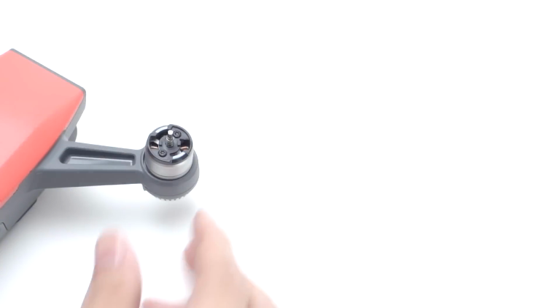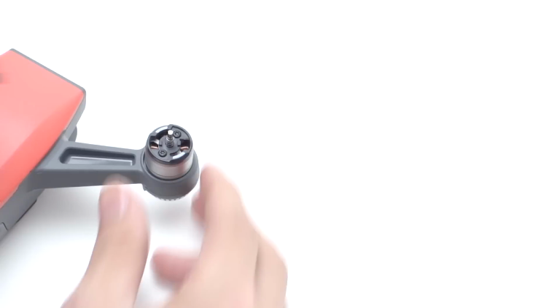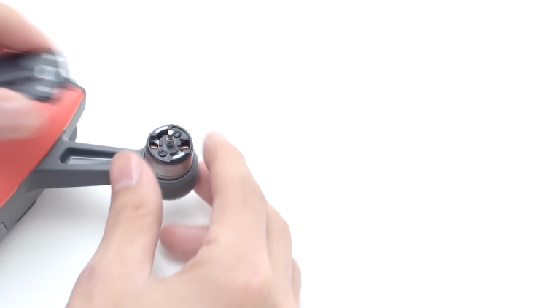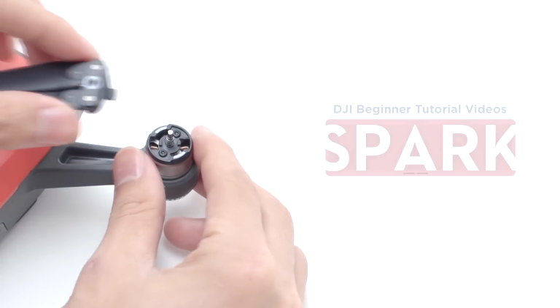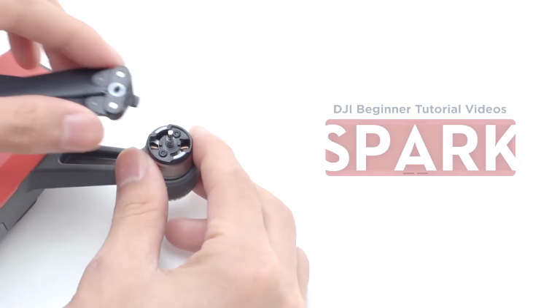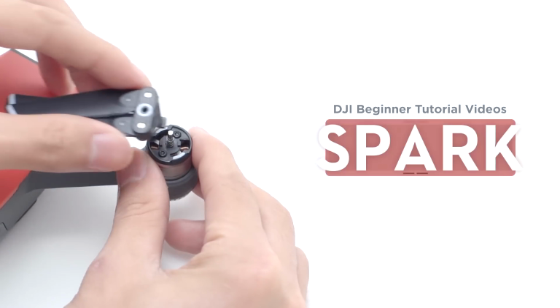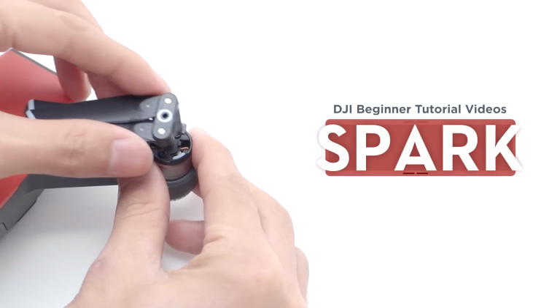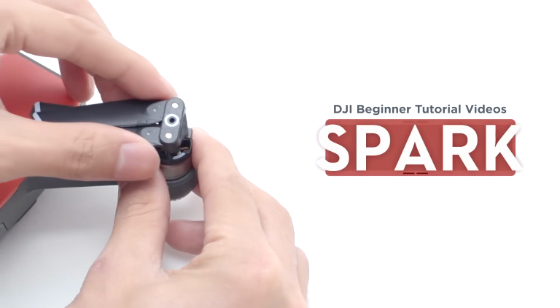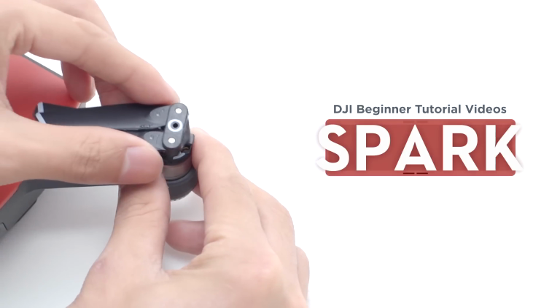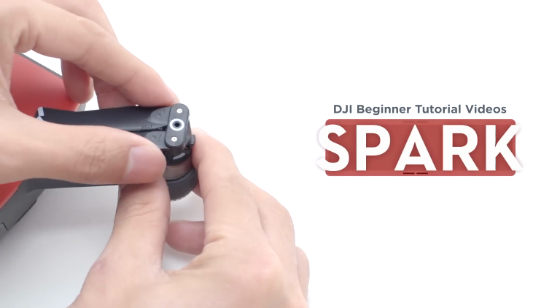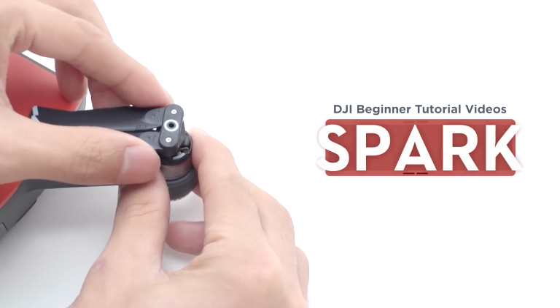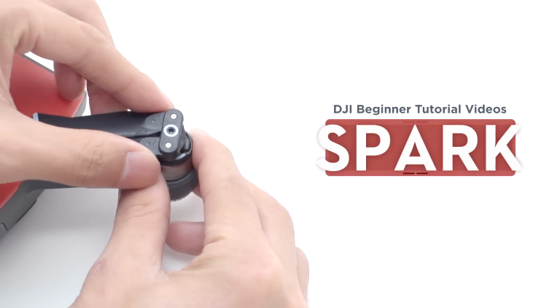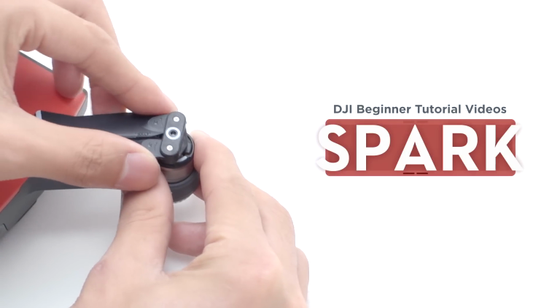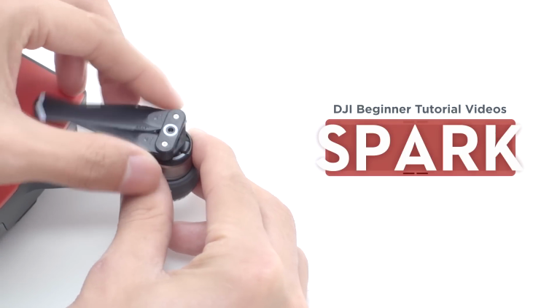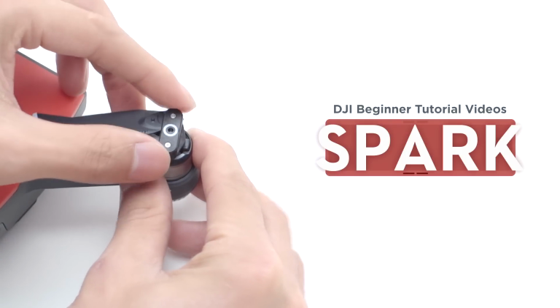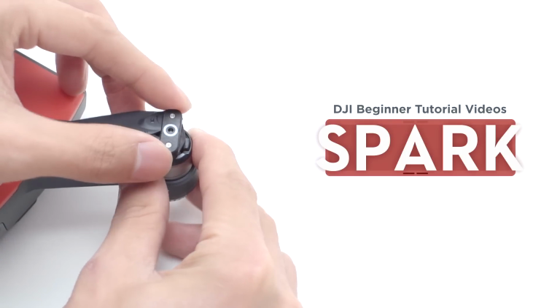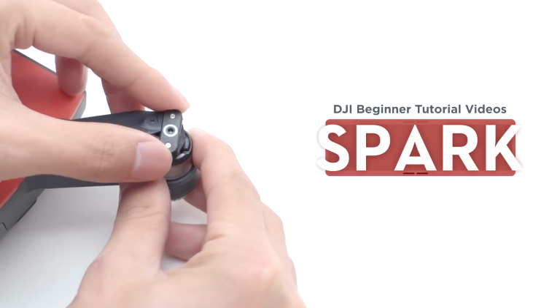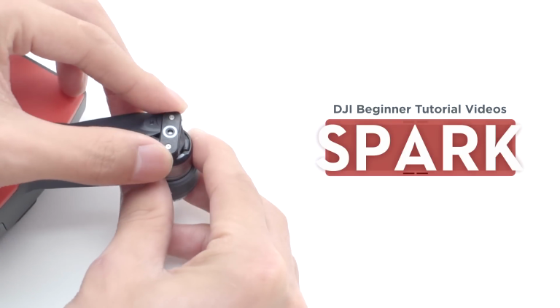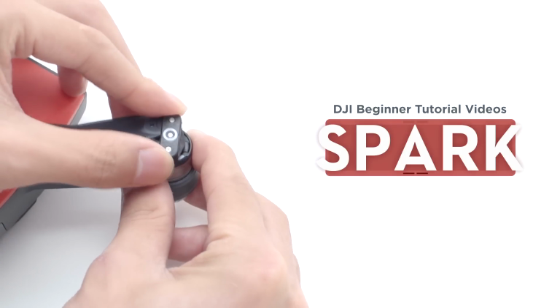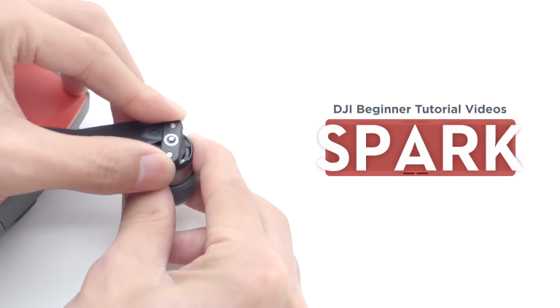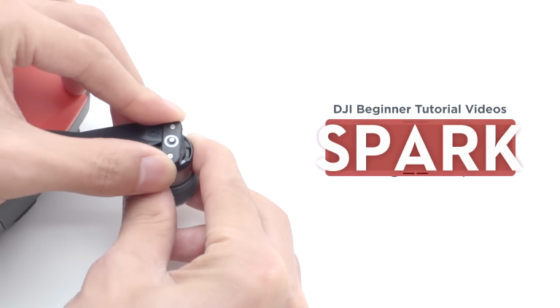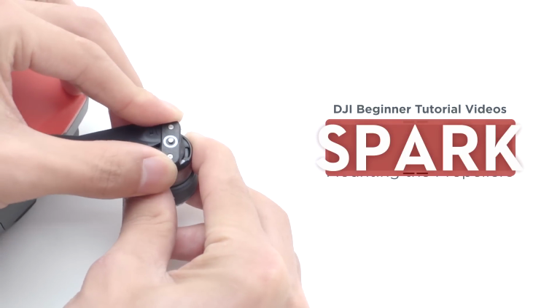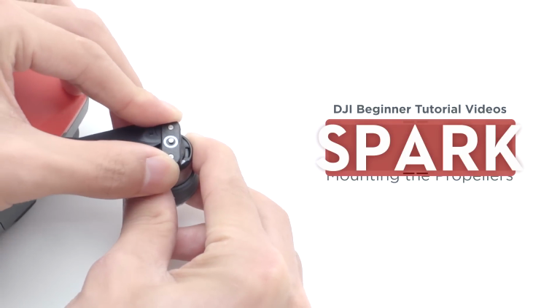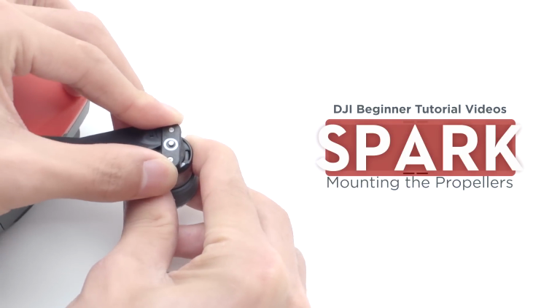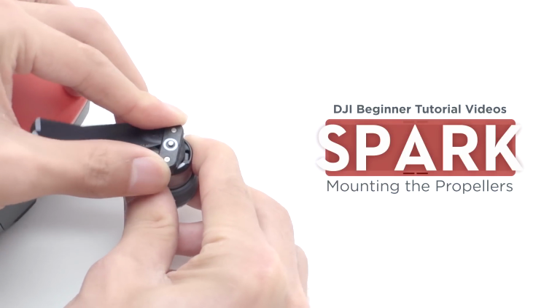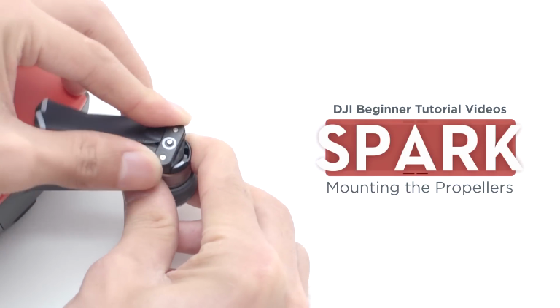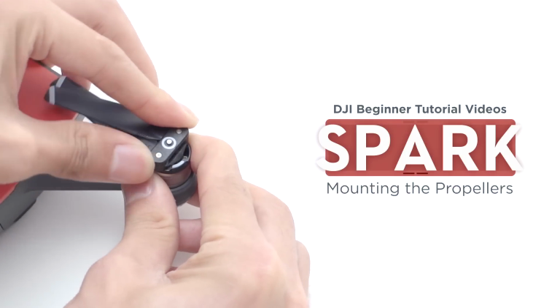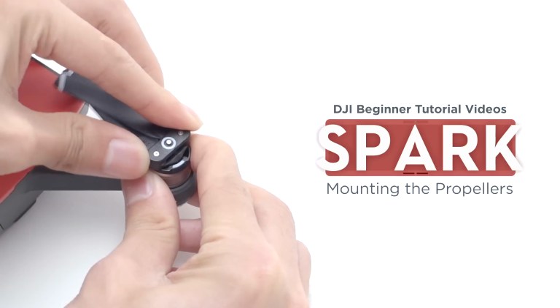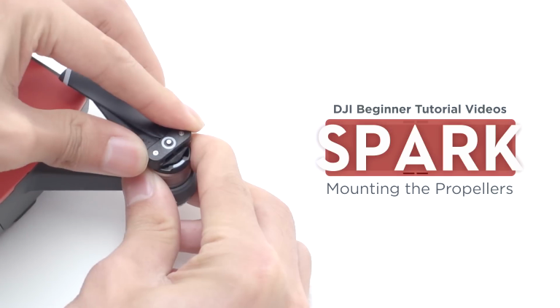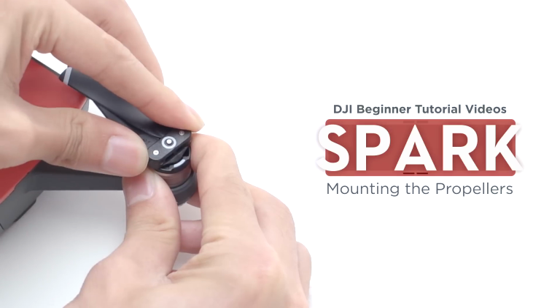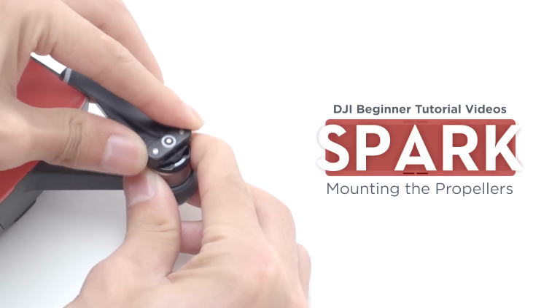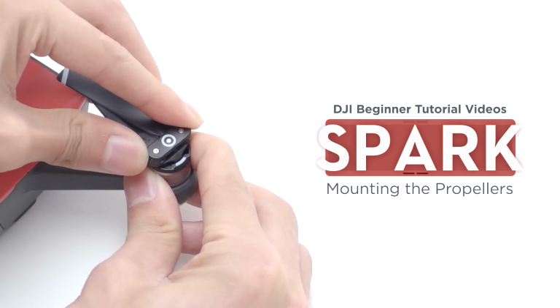Hello and welcome to this DJI tutorial video. This video will show you how to mount the propellers to the Spark.